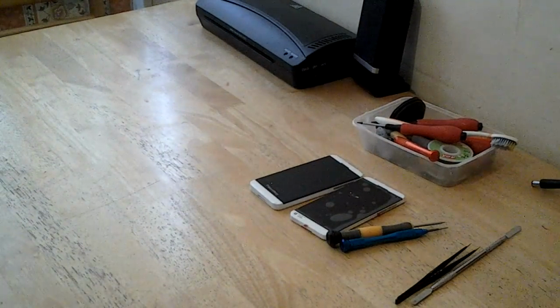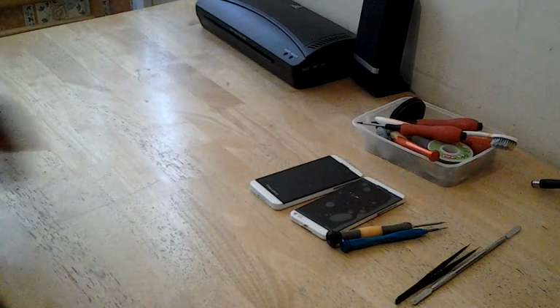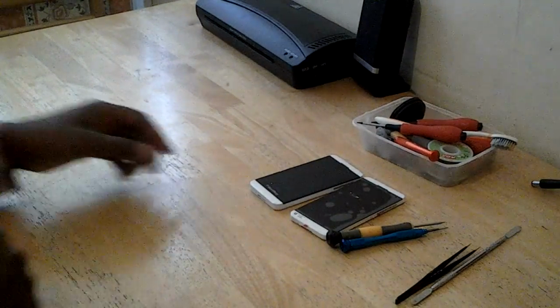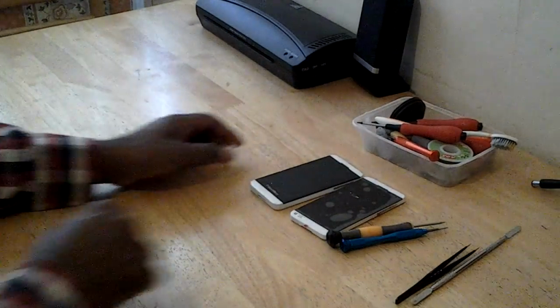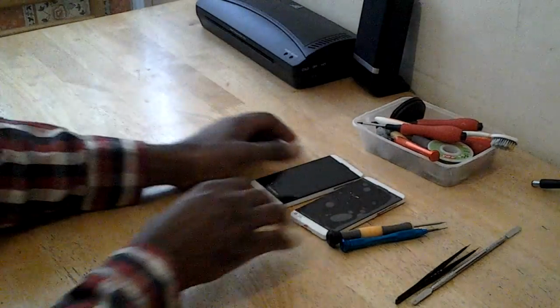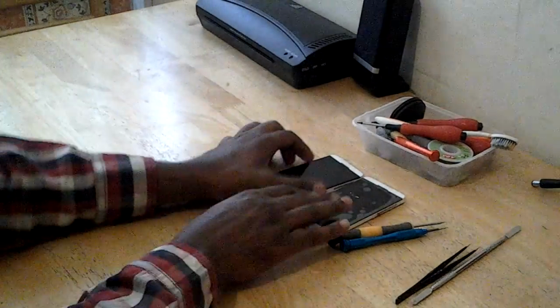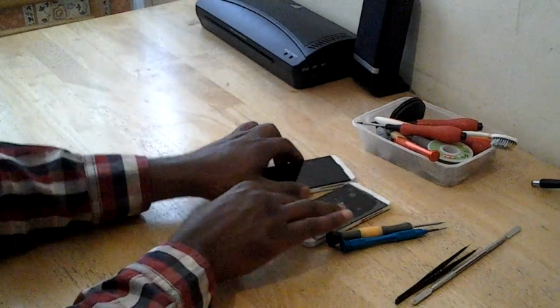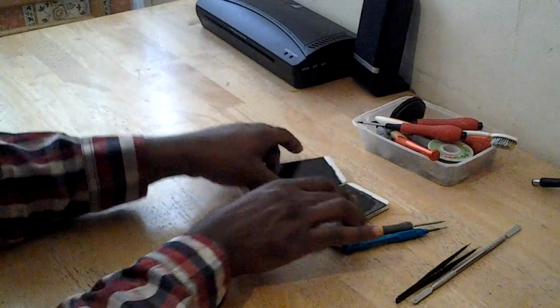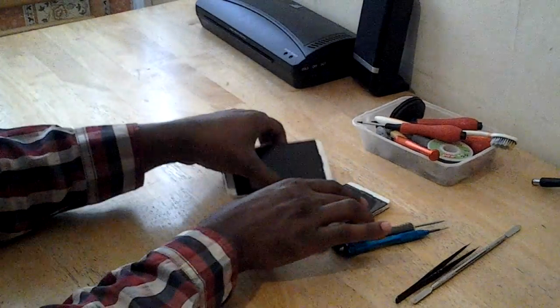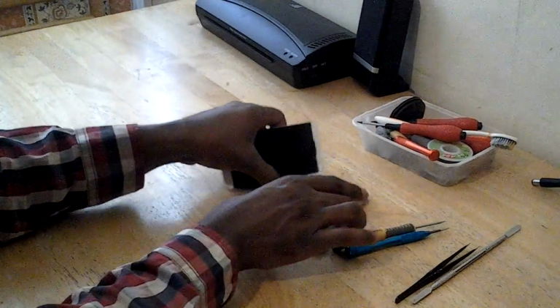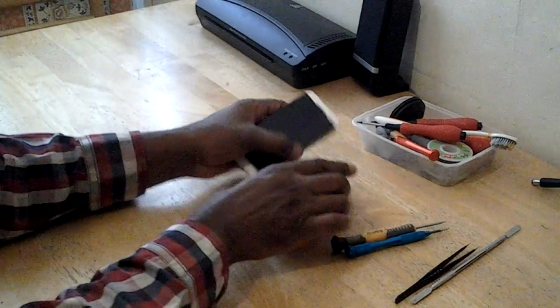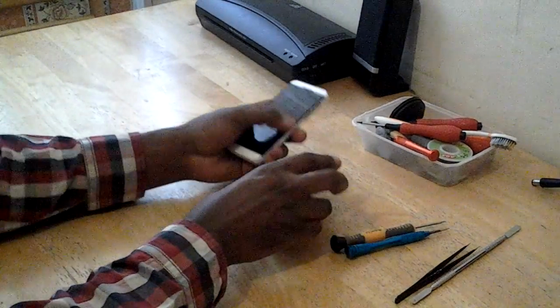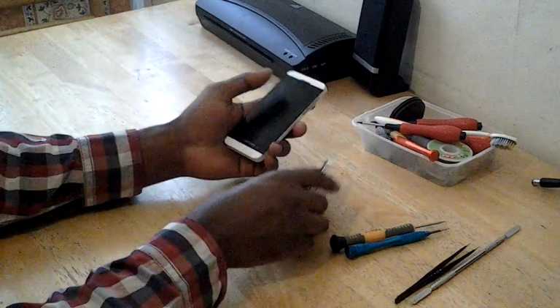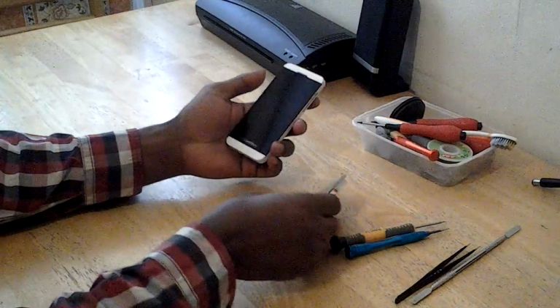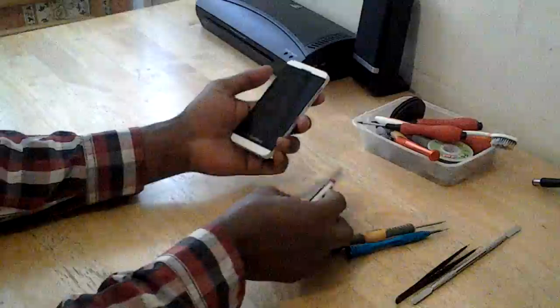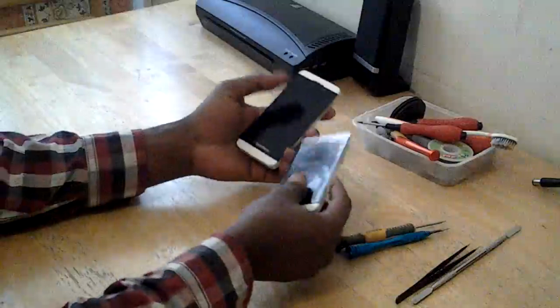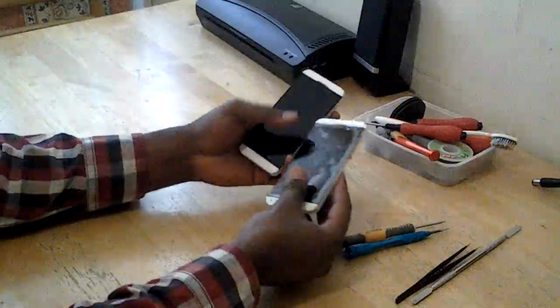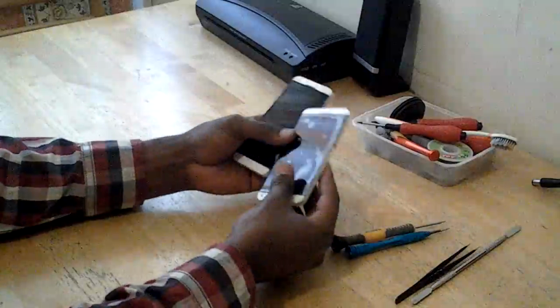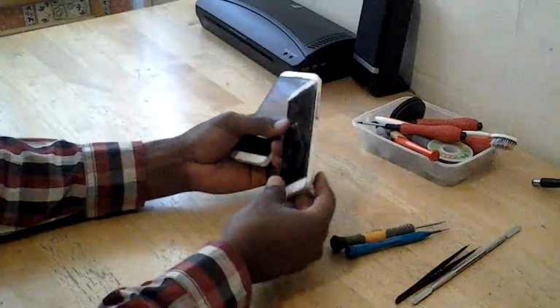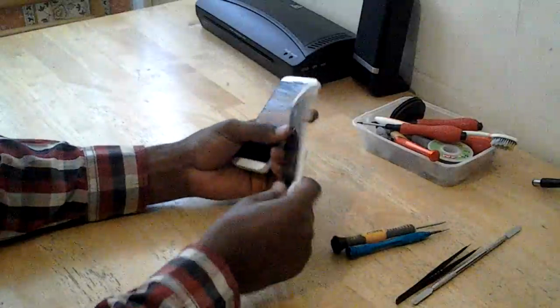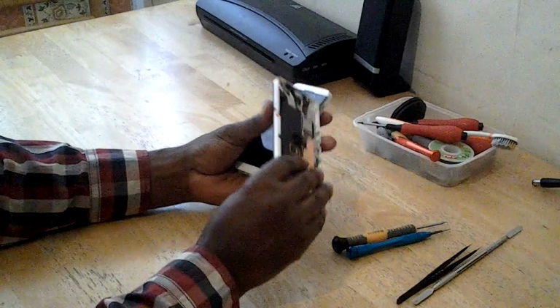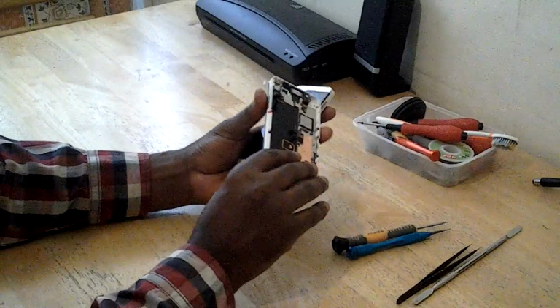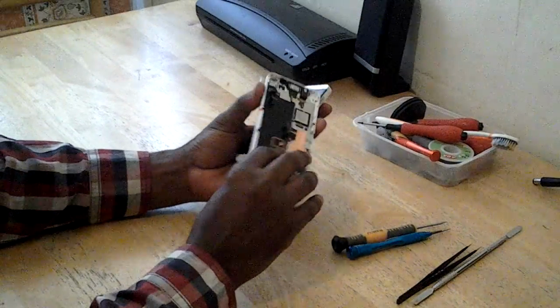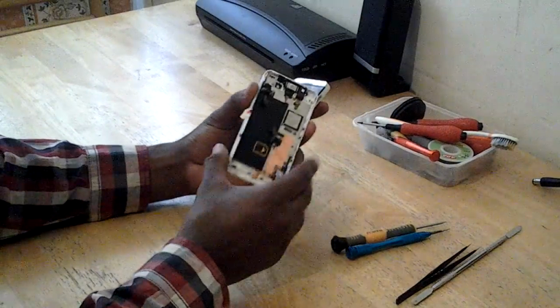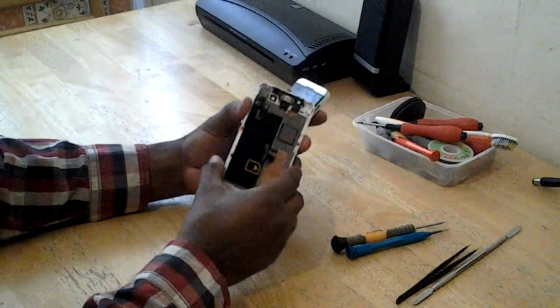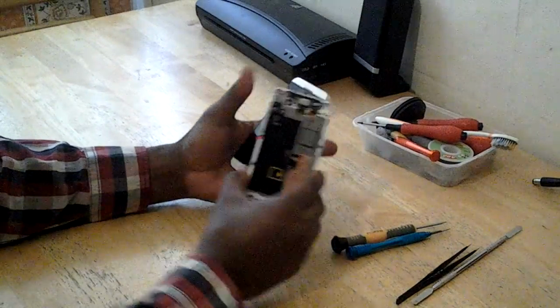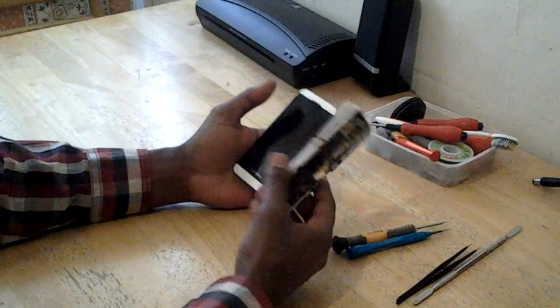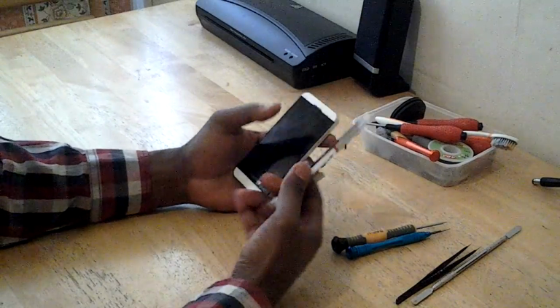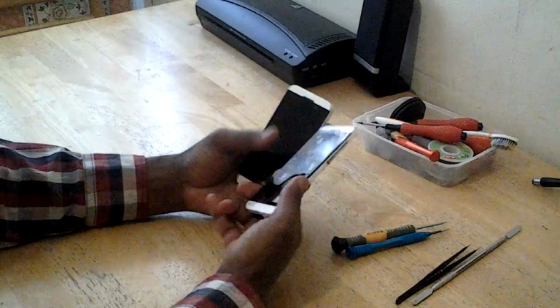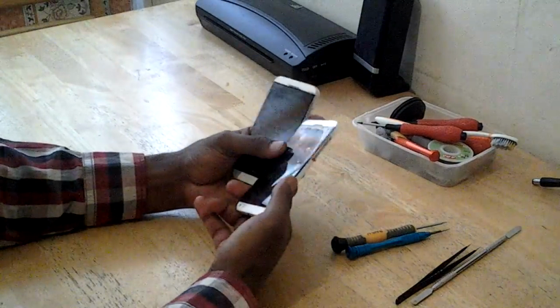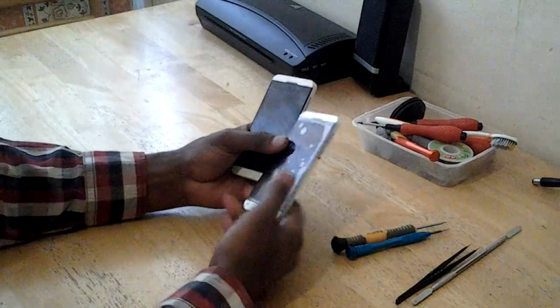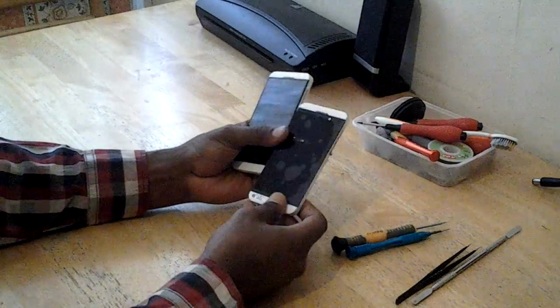Hello YouTube, I am going to show you the screen for BlackBerry Z10.